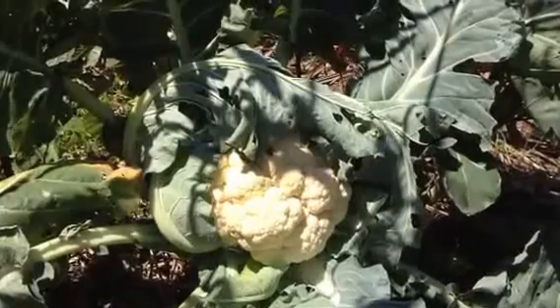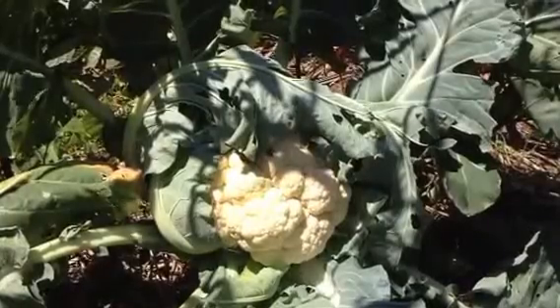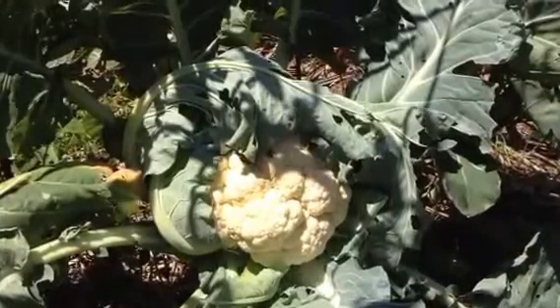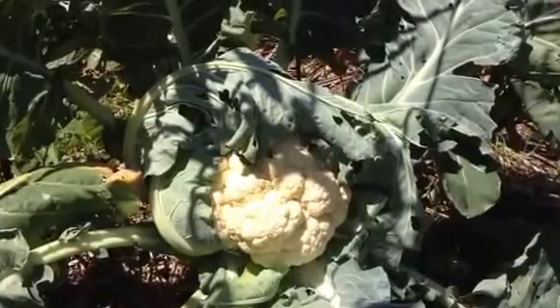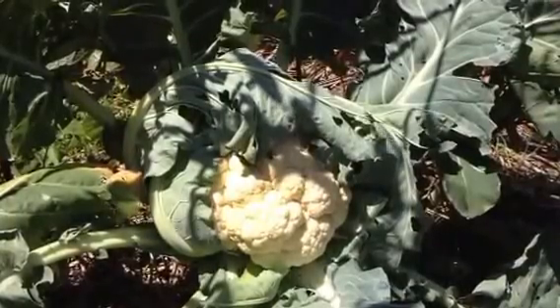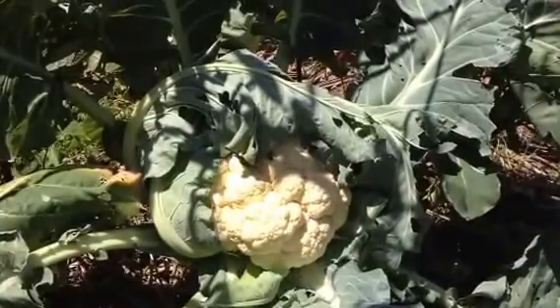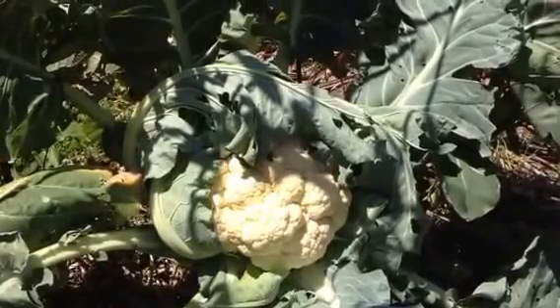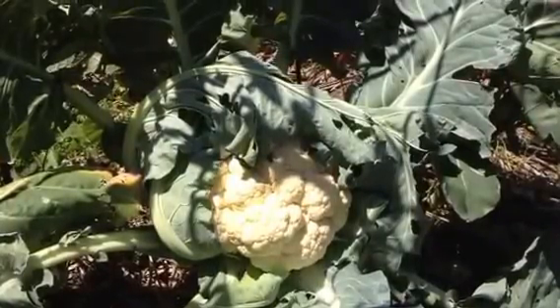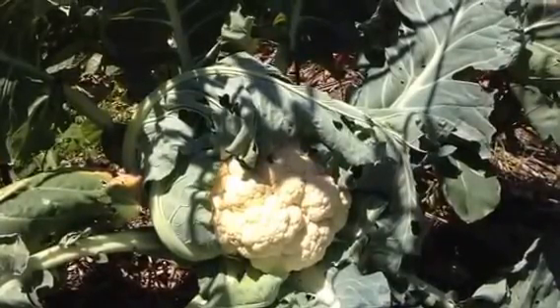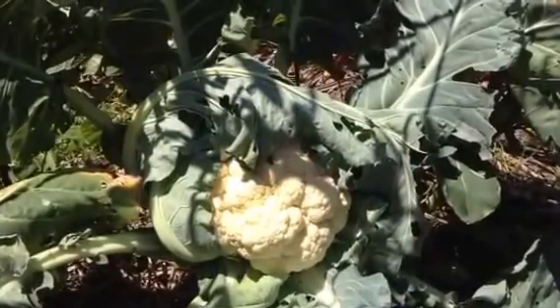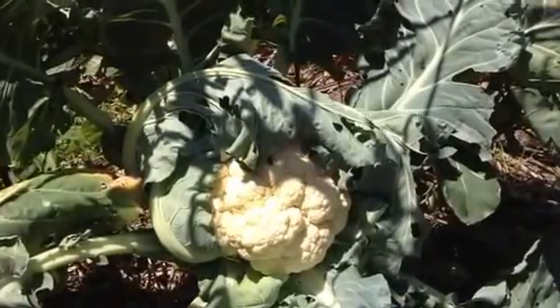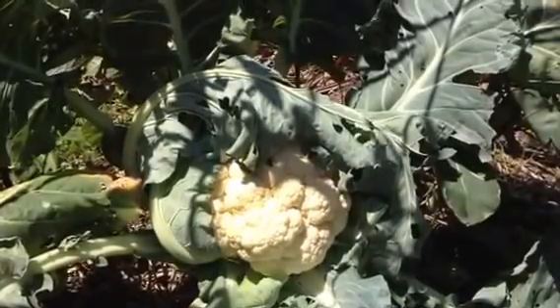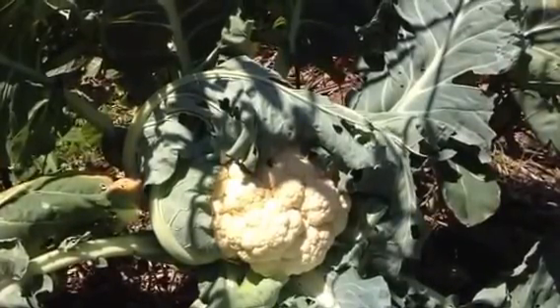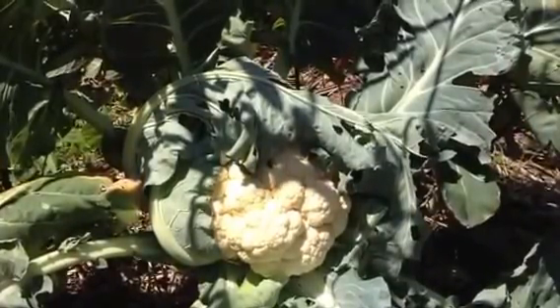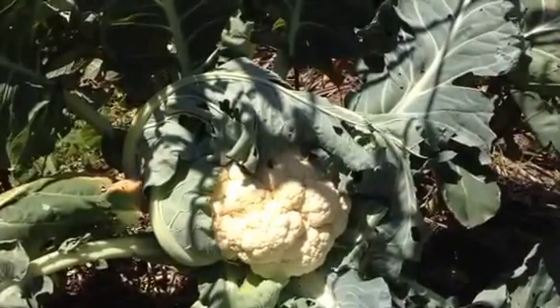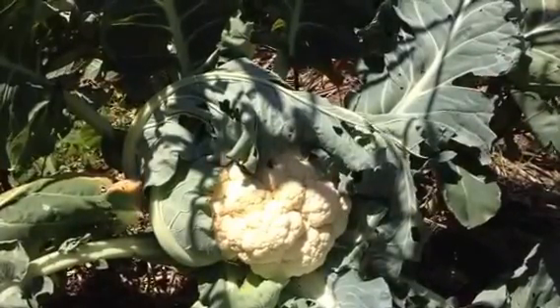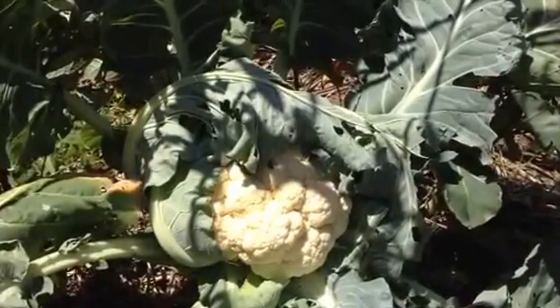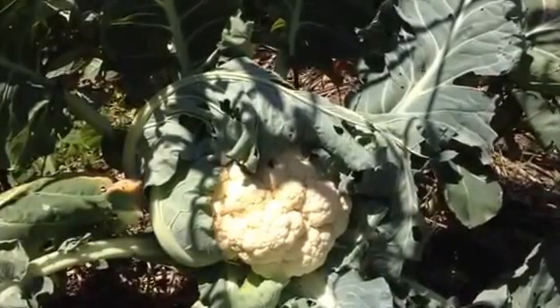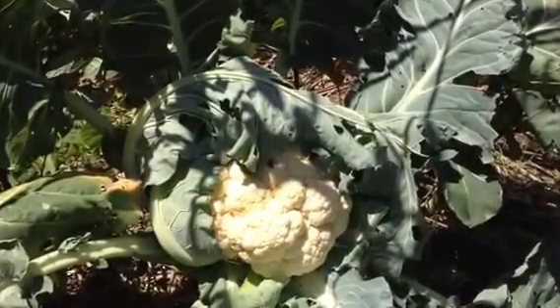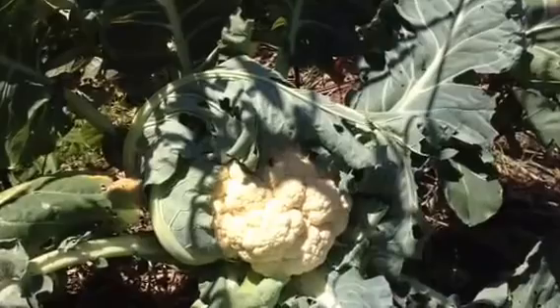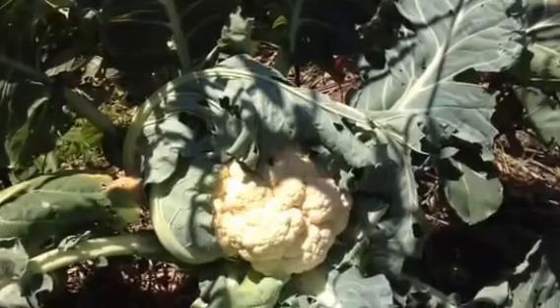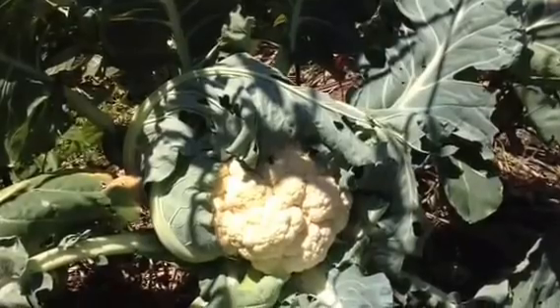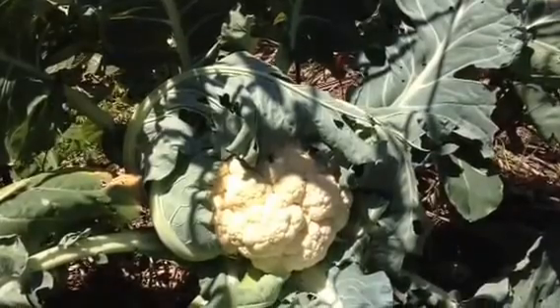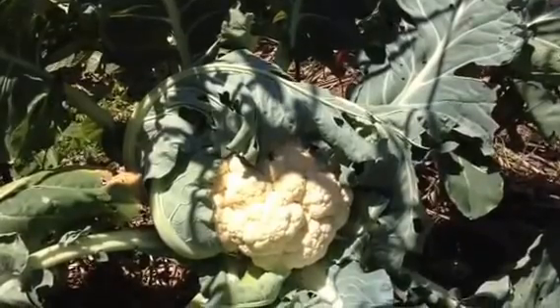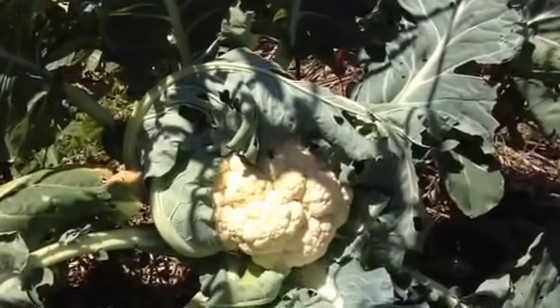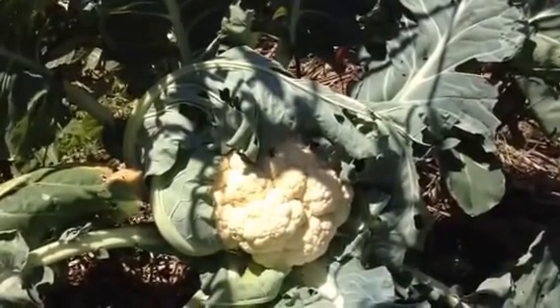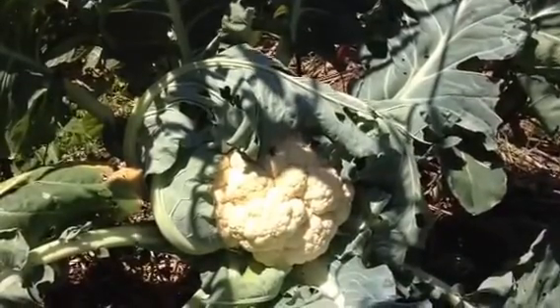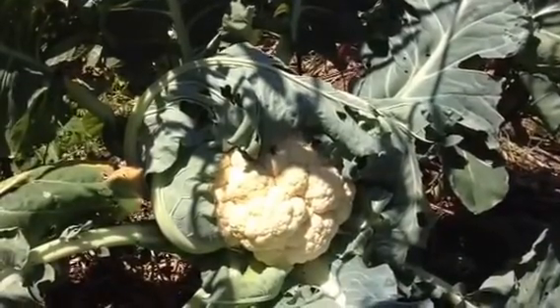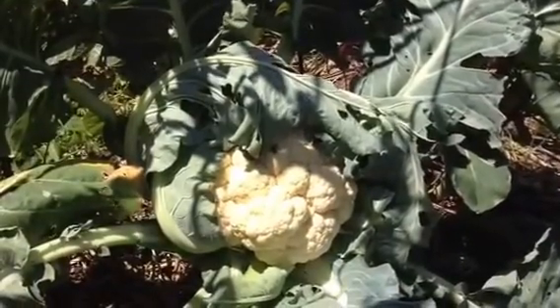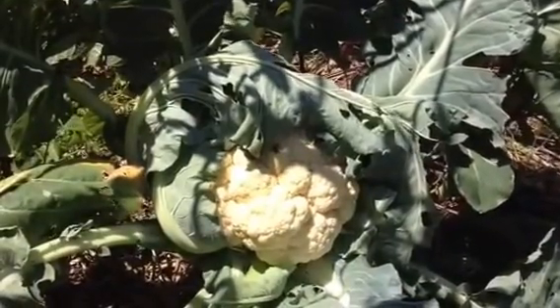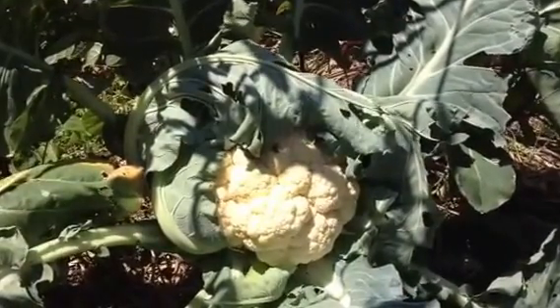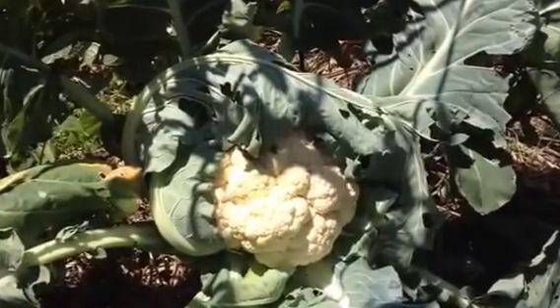This is one of our homegrown cauliflowers. Now you can see it's quite a sunny day here and I don't want it to get too yellow in the sun.